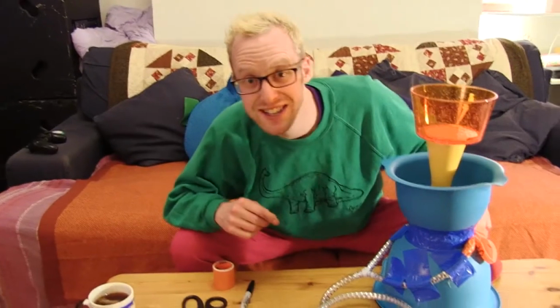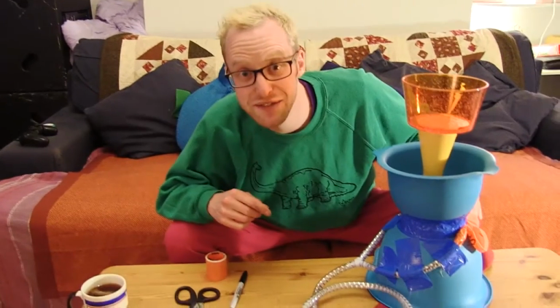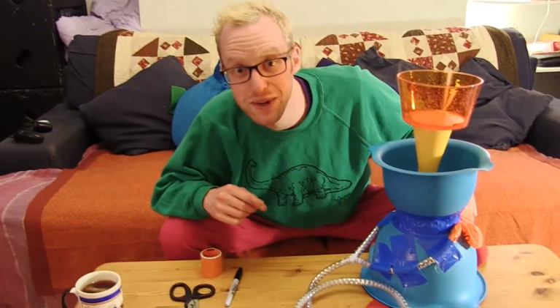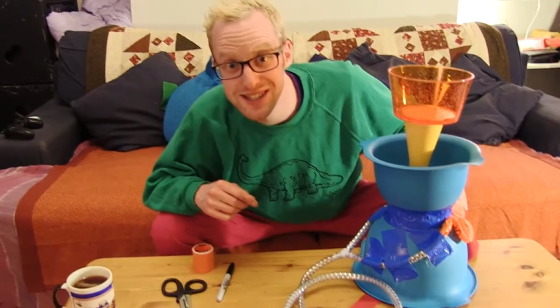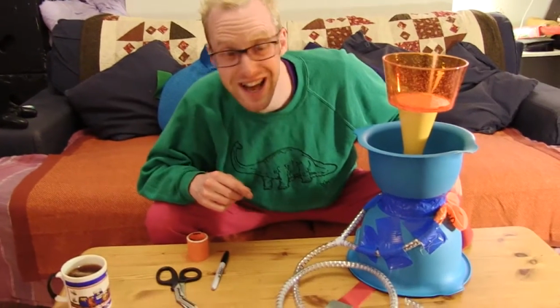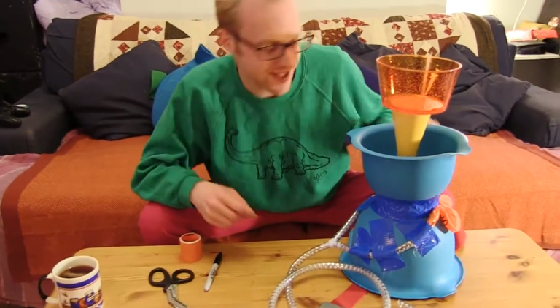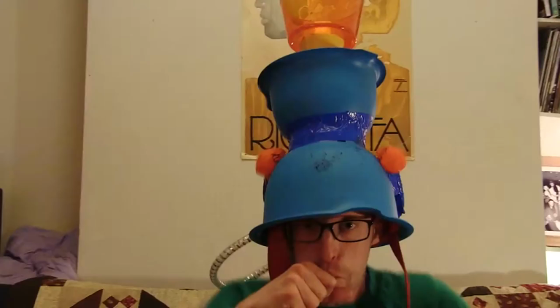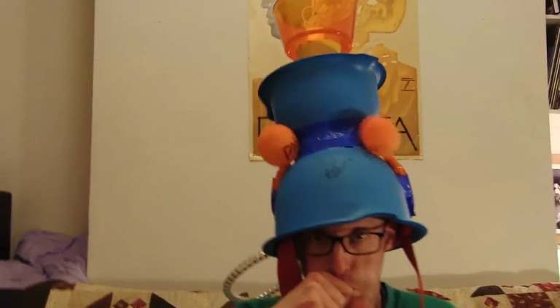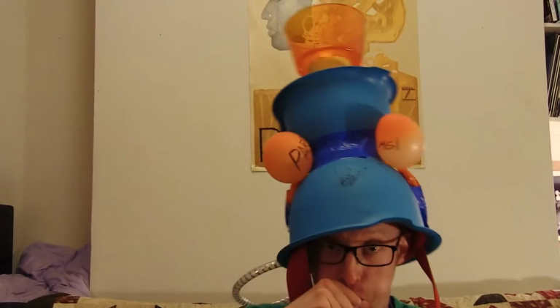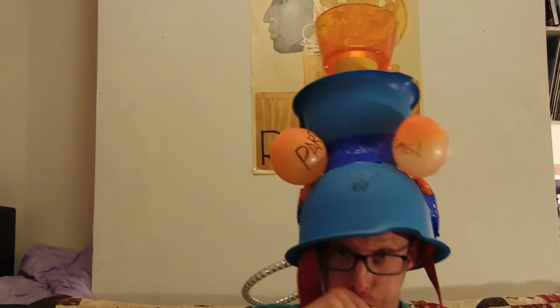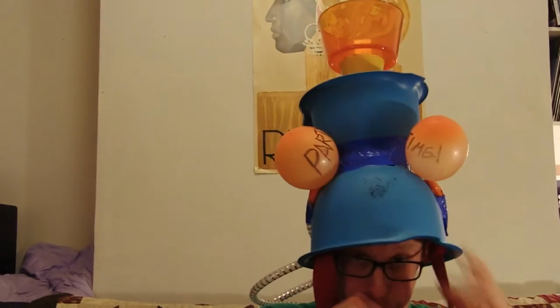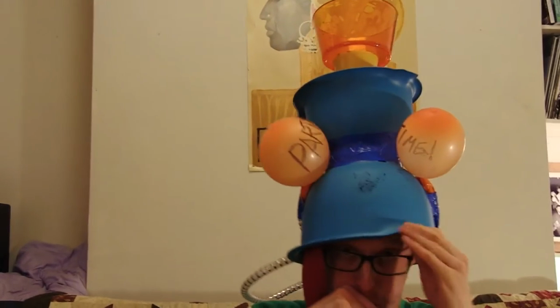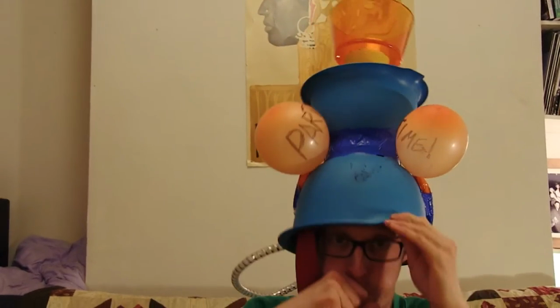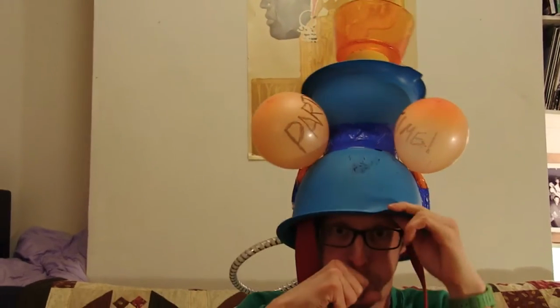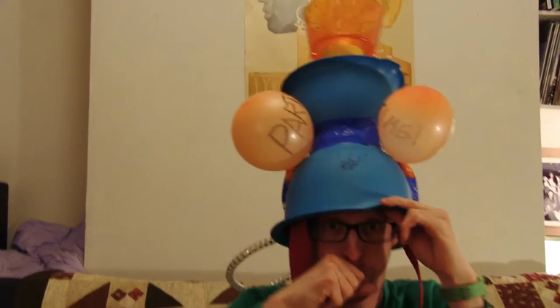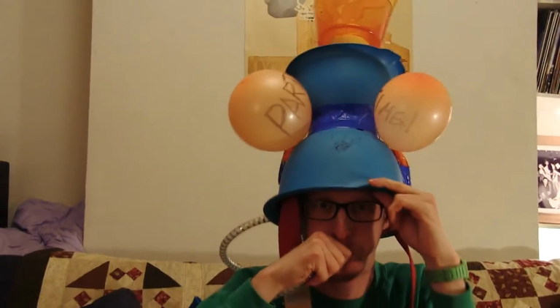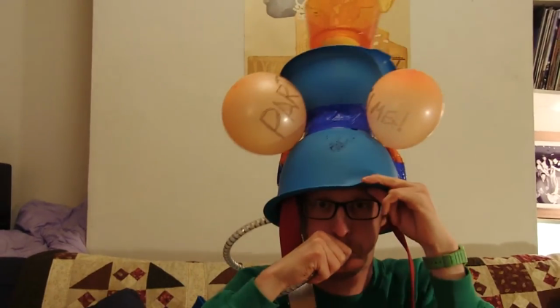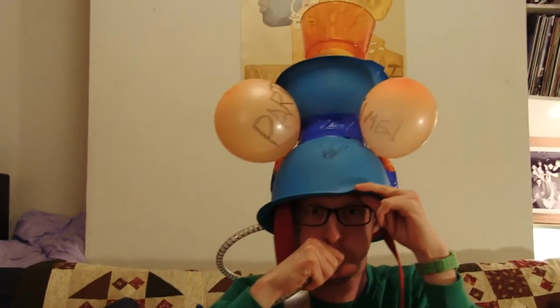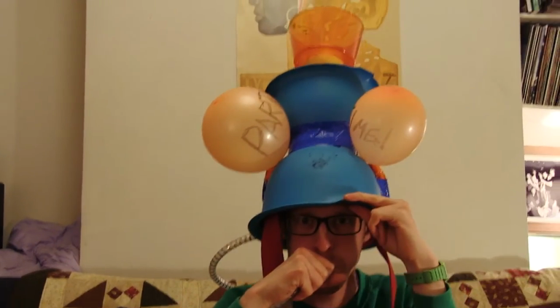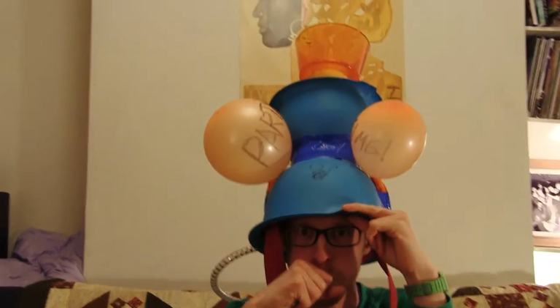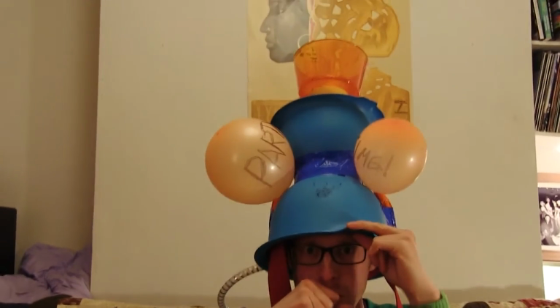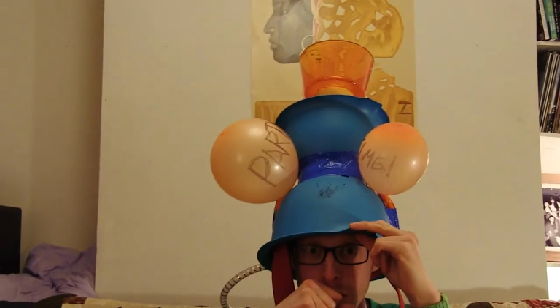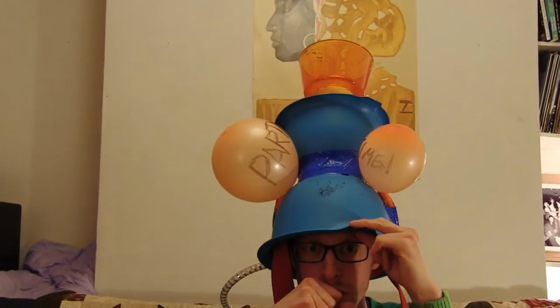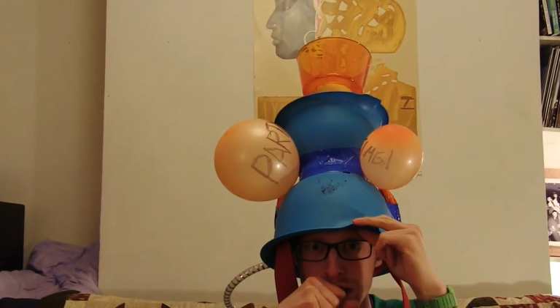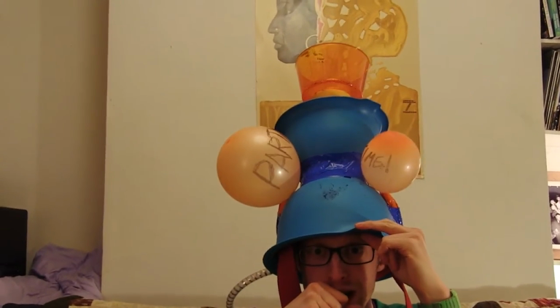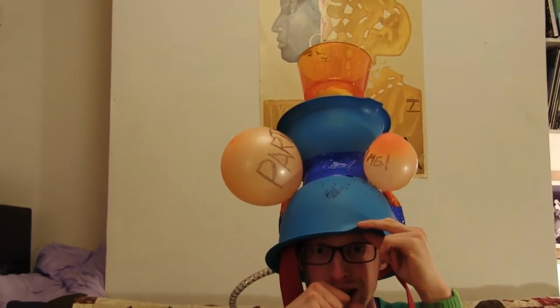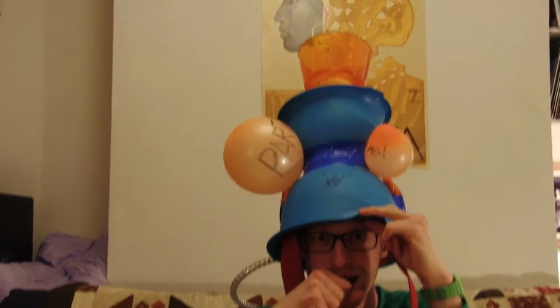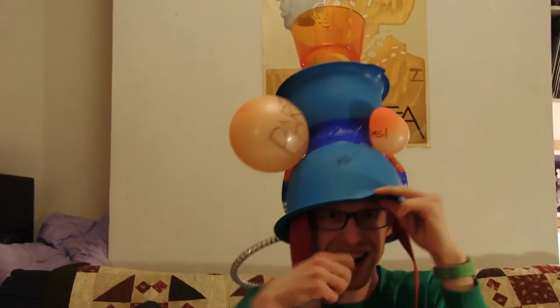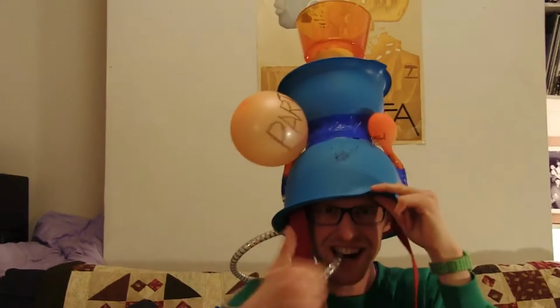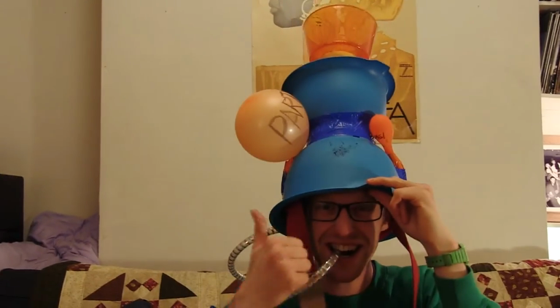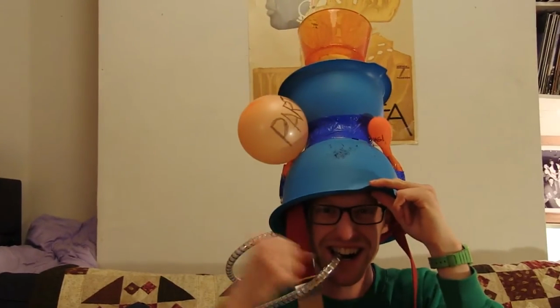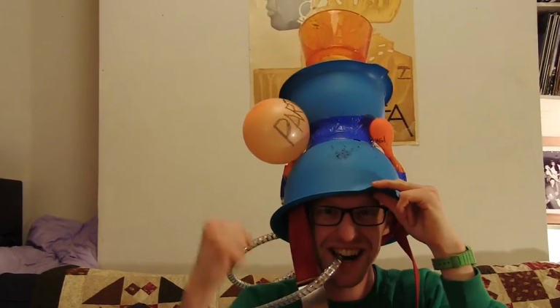Let's see if it works as a hat. Yeah! Yeah!